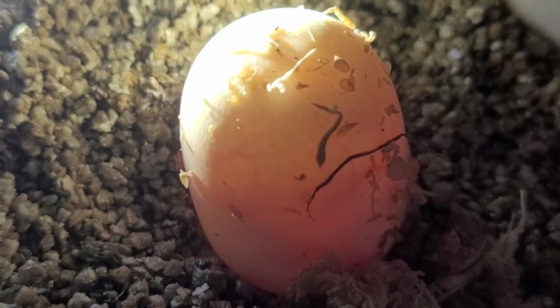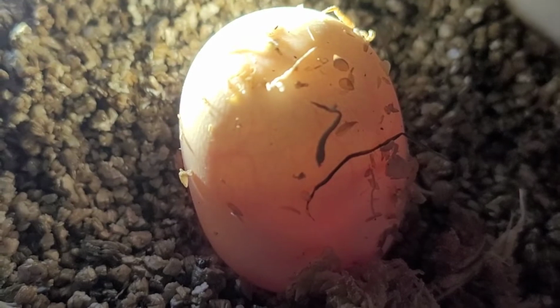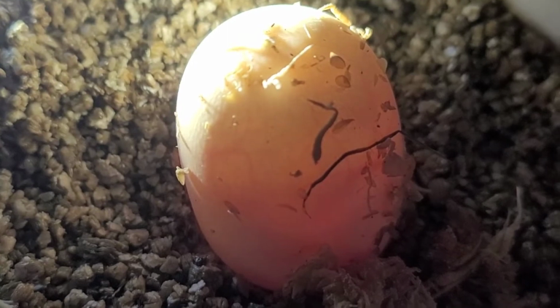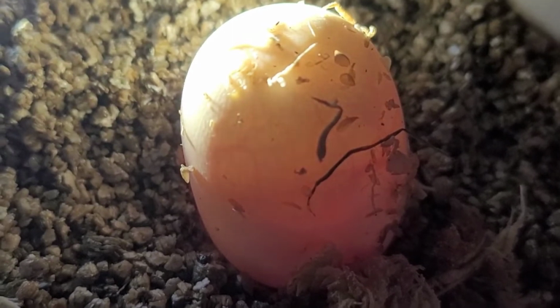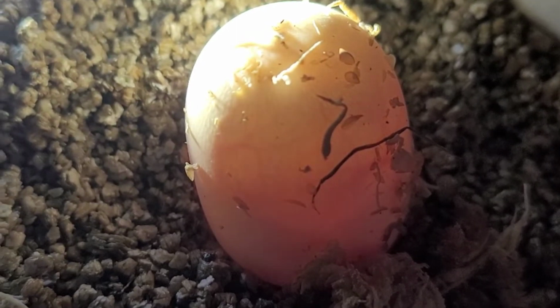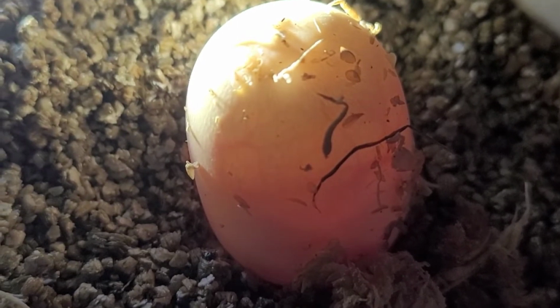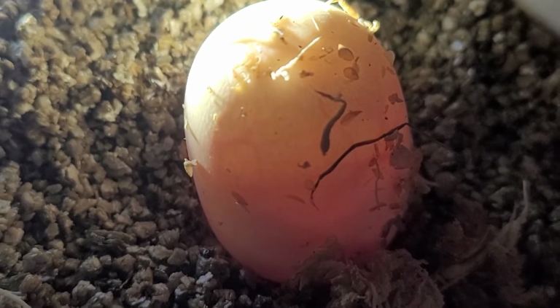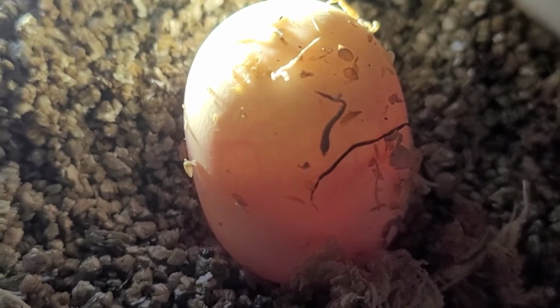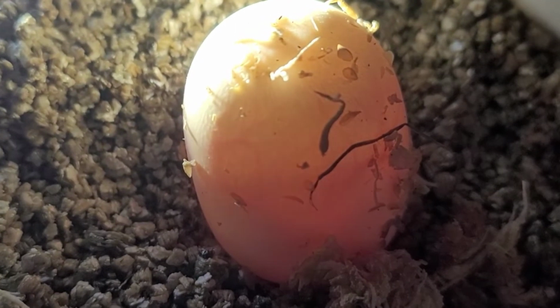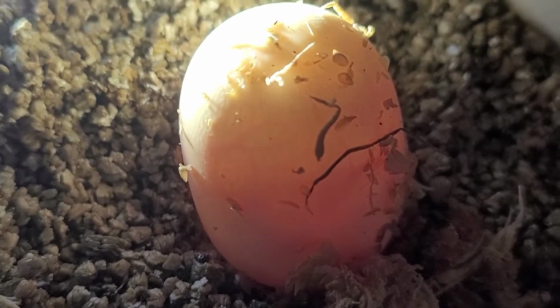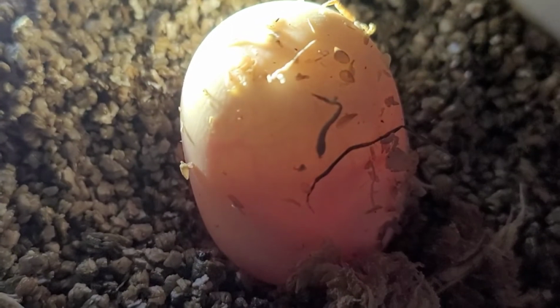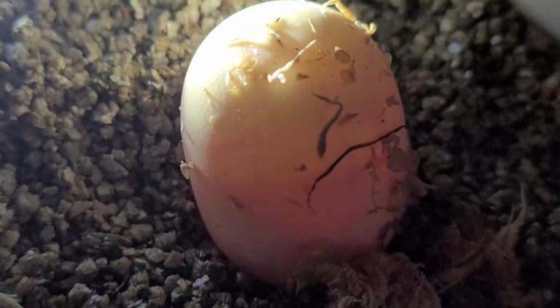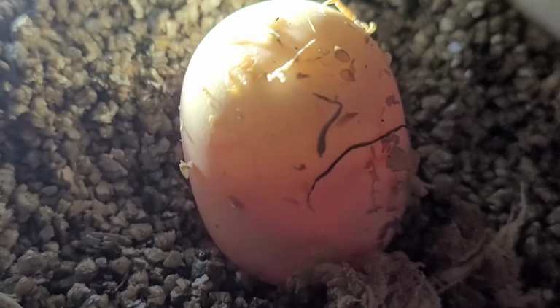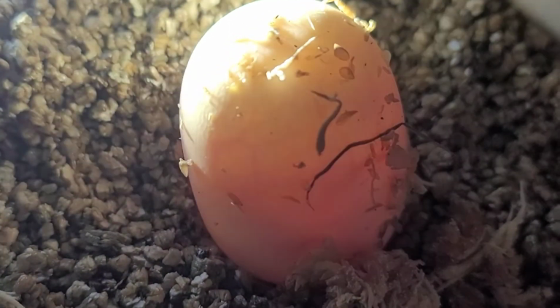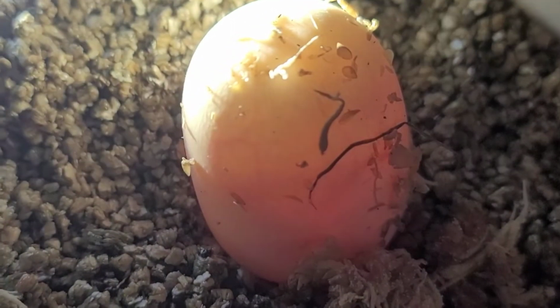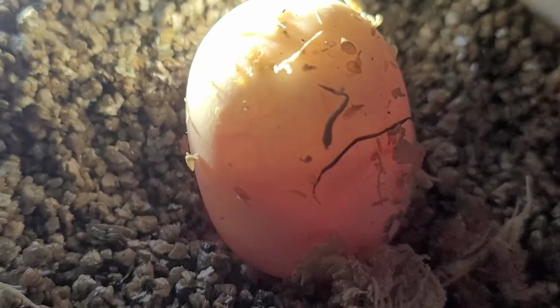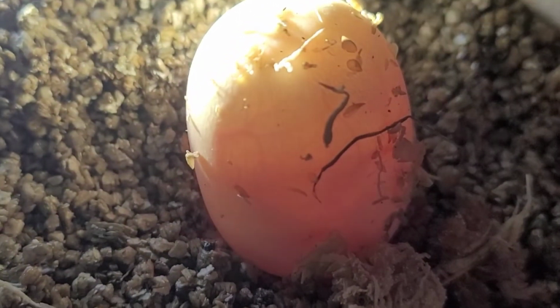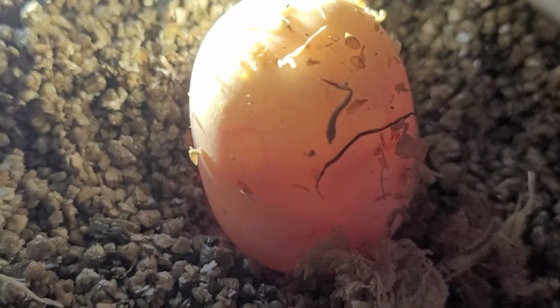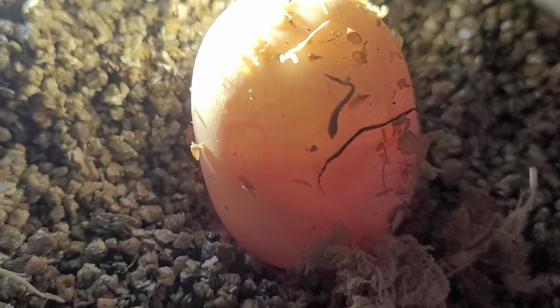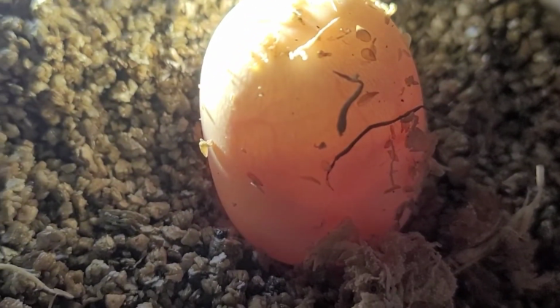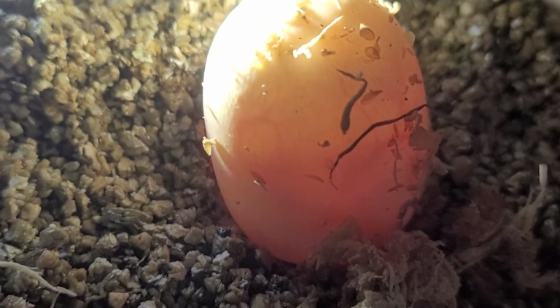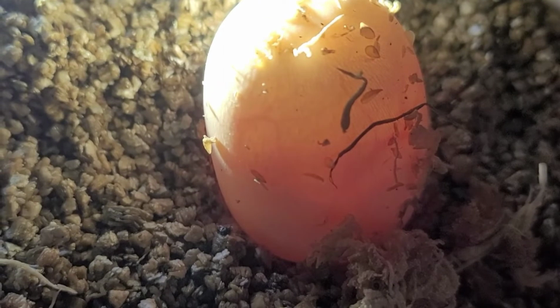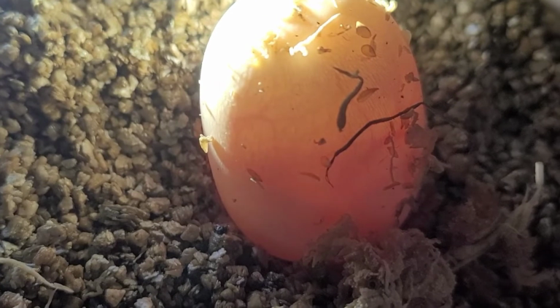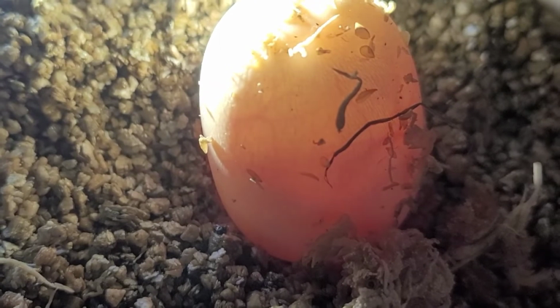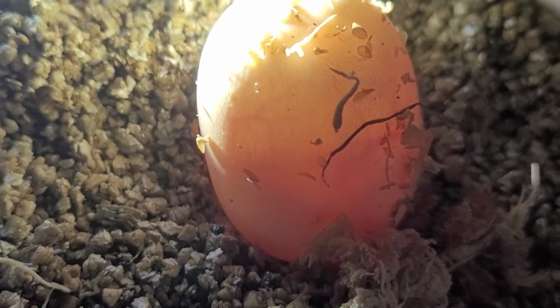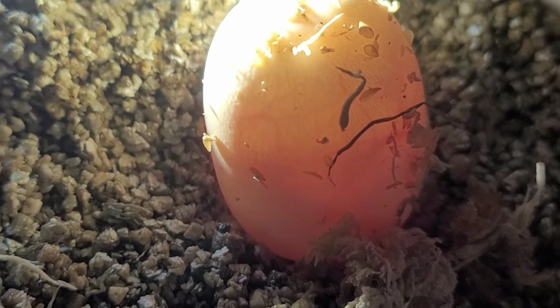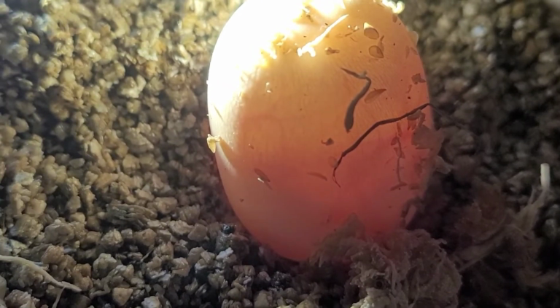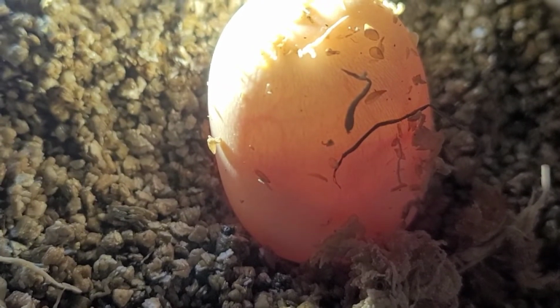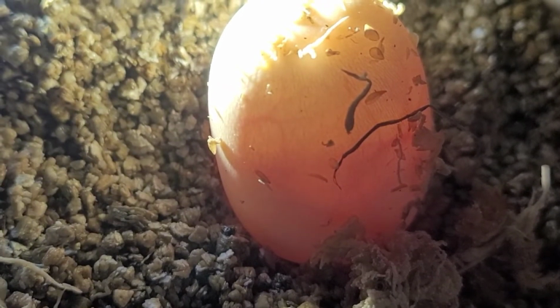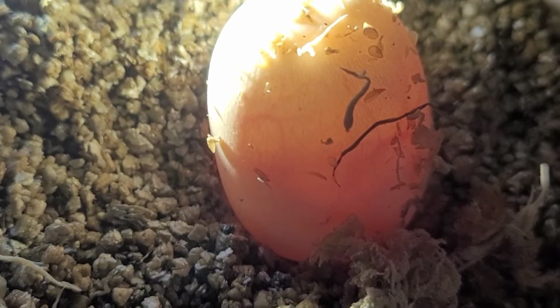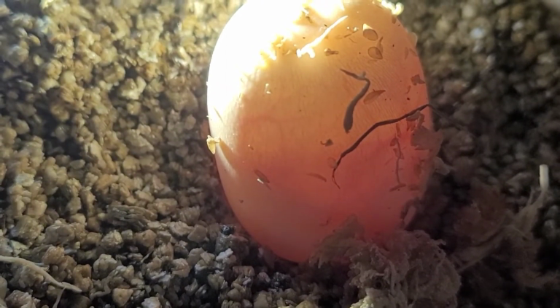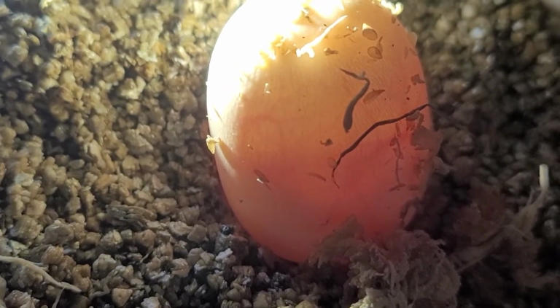This is how it looks on camera, but if you actually look in person you see the veins — it's more prominent.